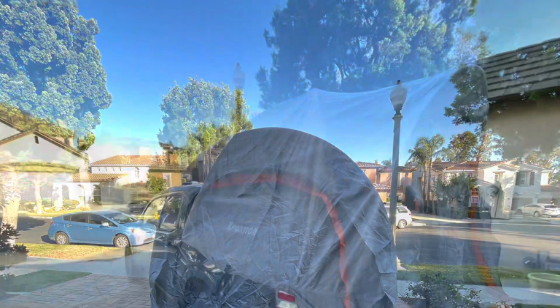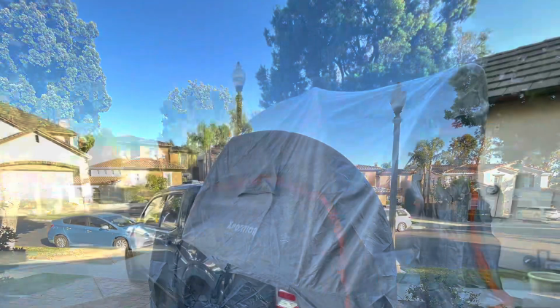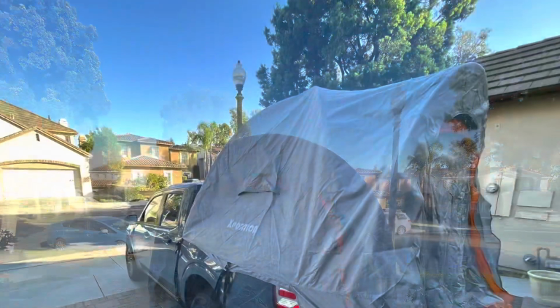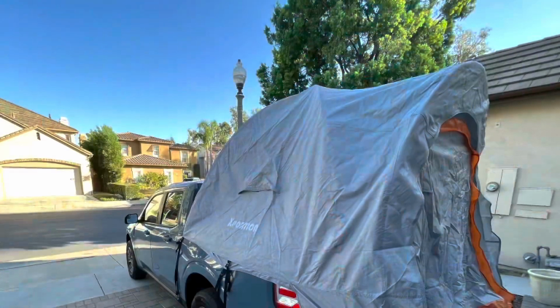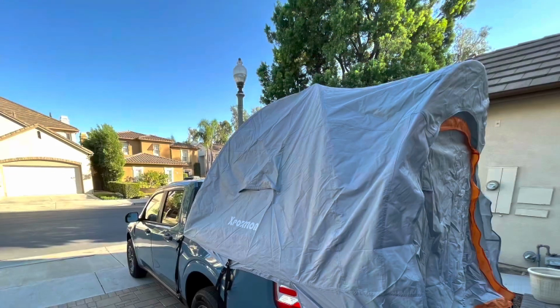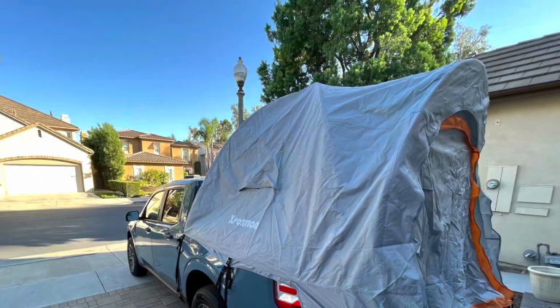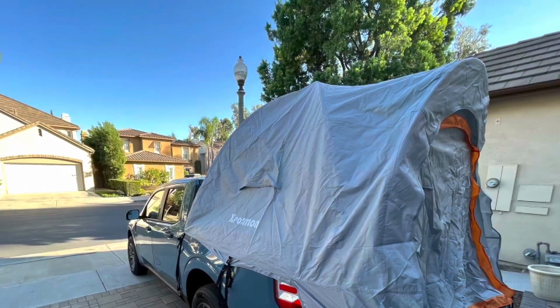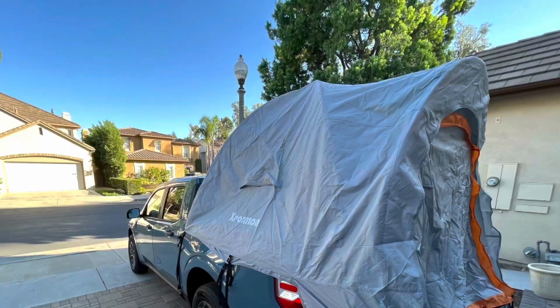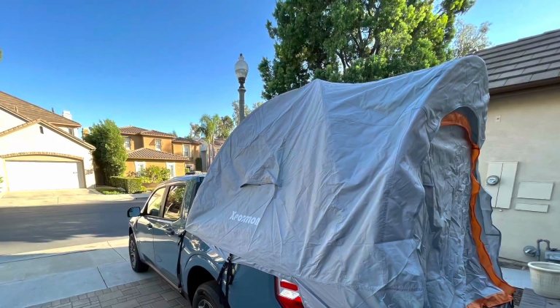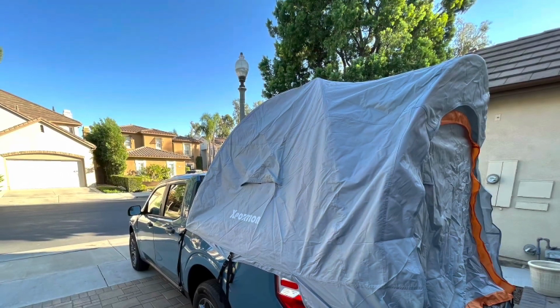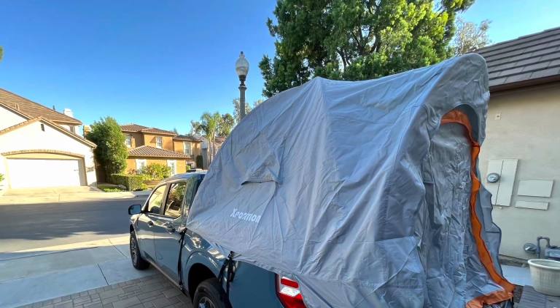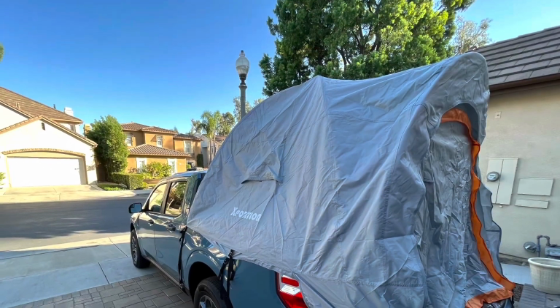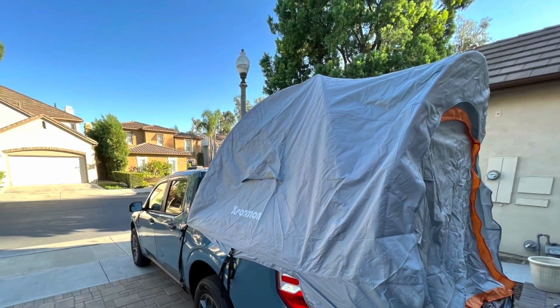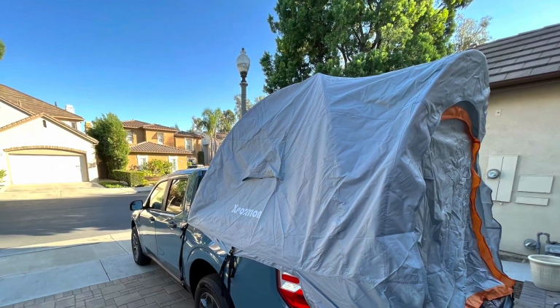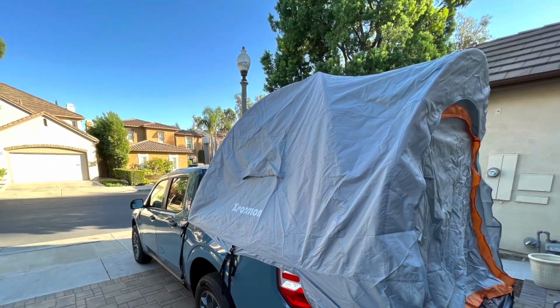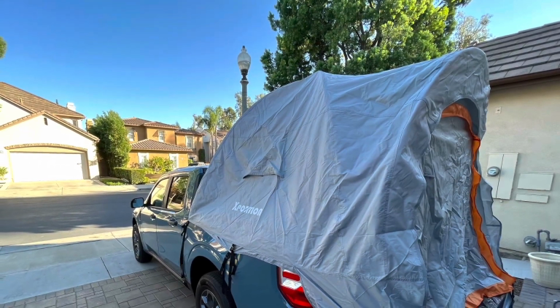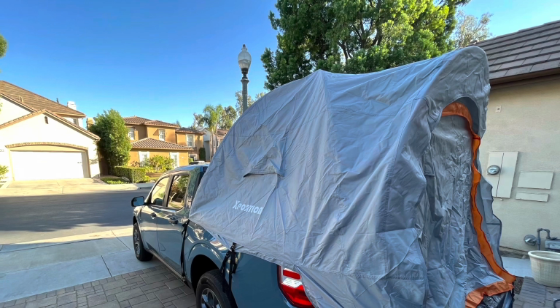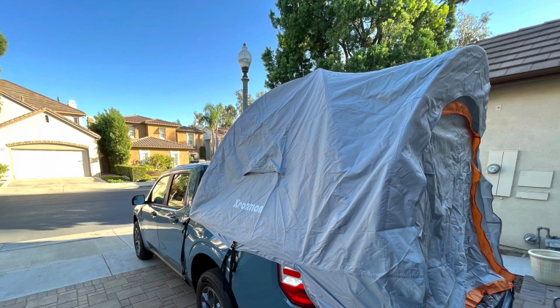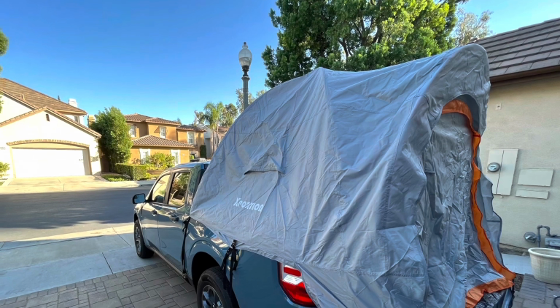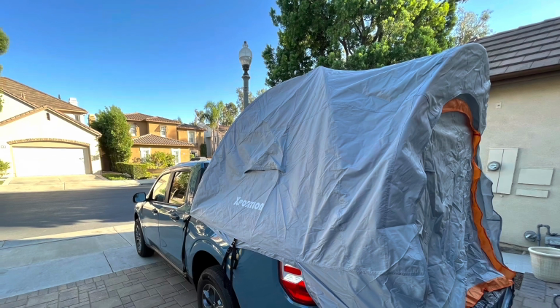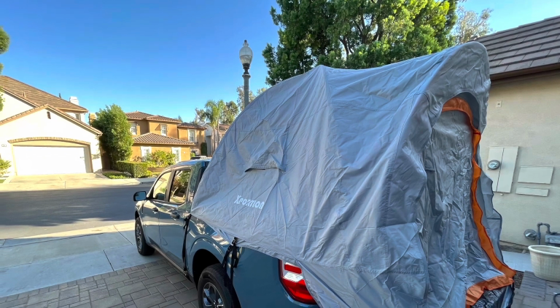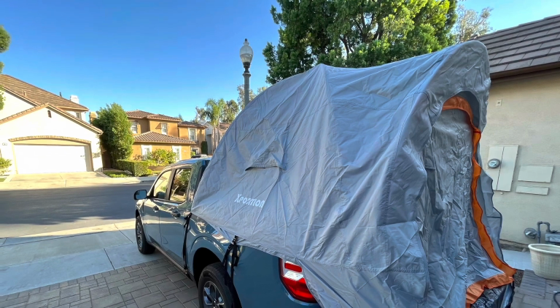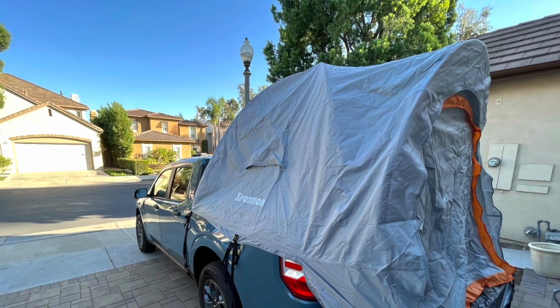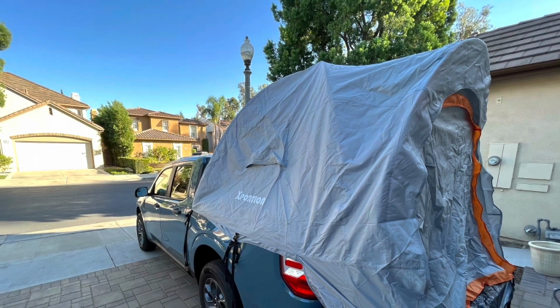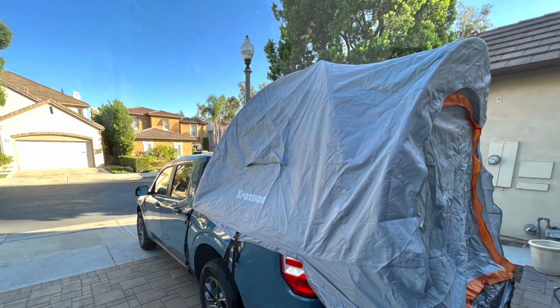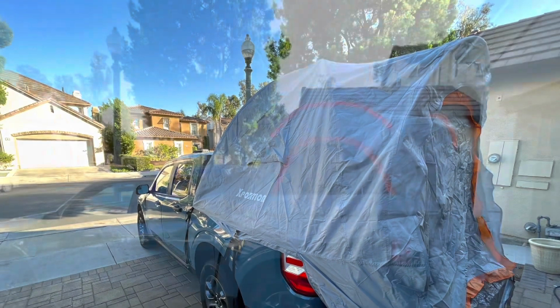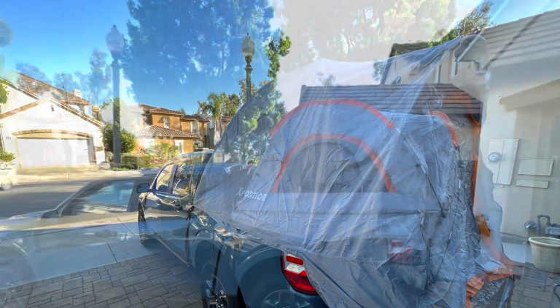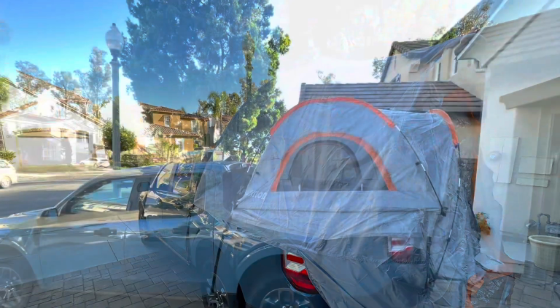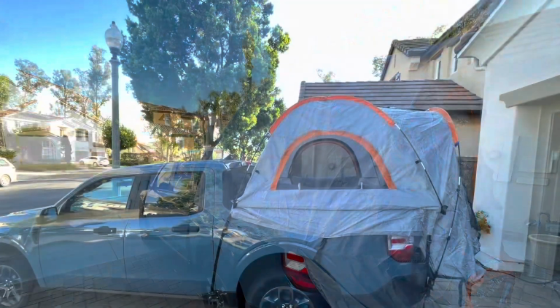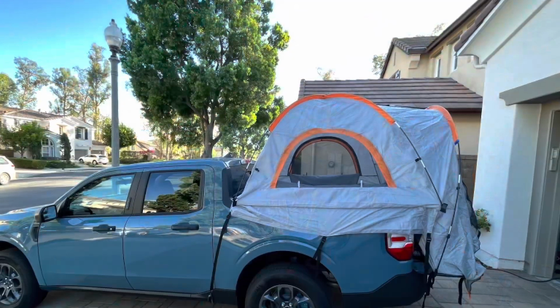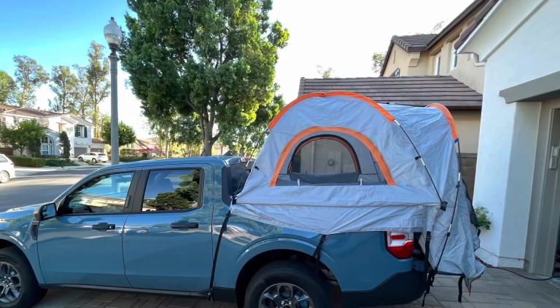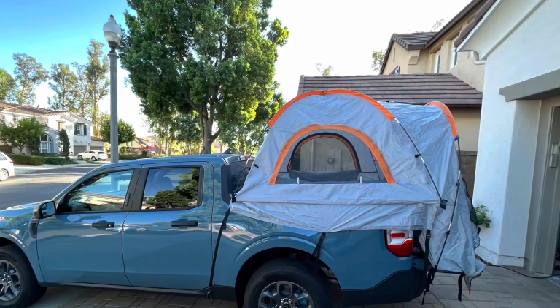There's going to be a lot of builds with the Maverick too. Click the link above if you want to see the full setup on my other channel.